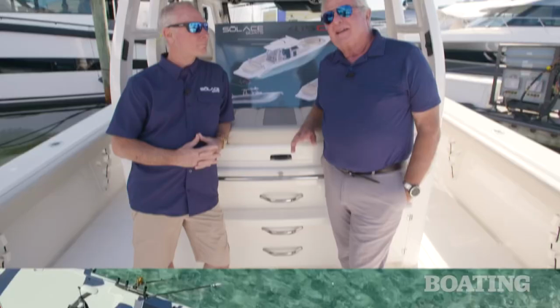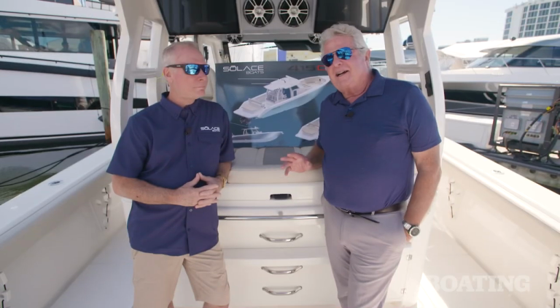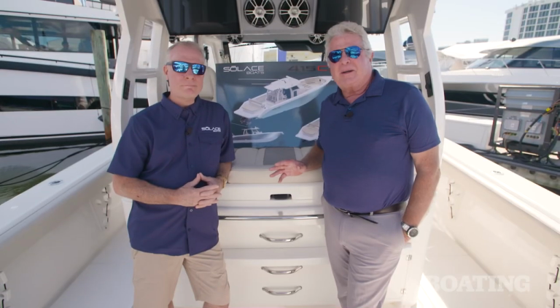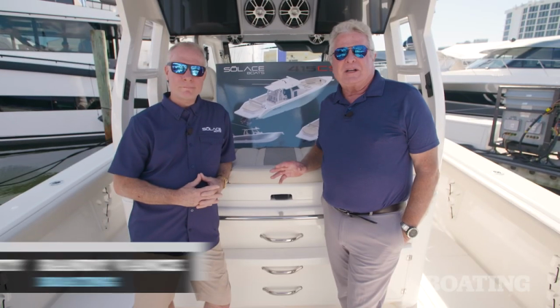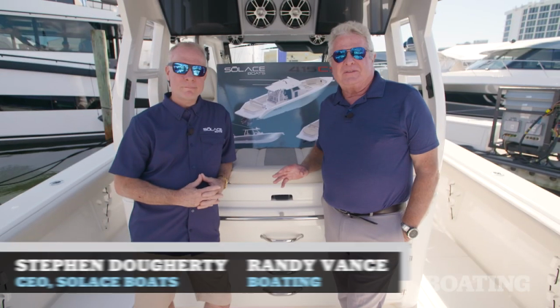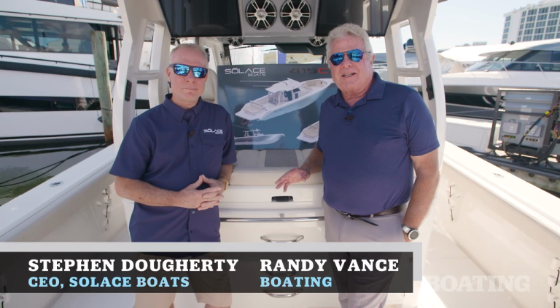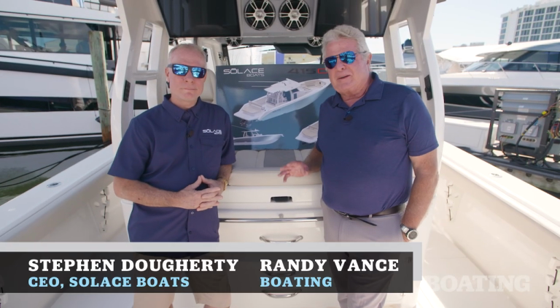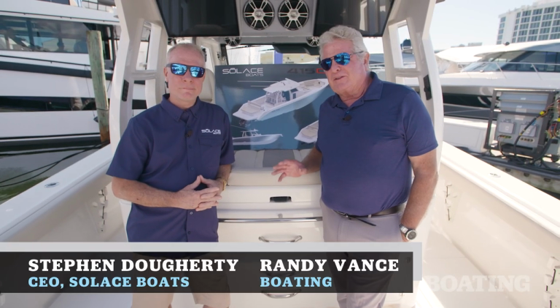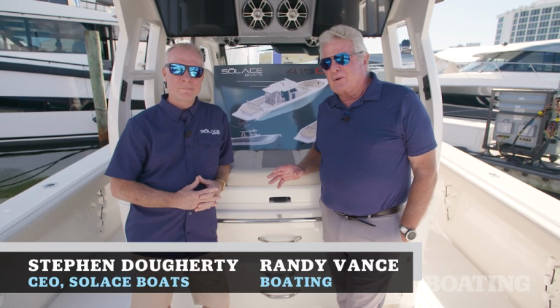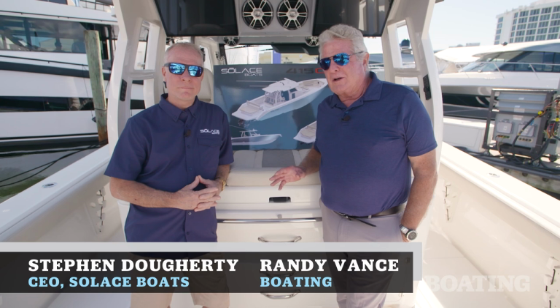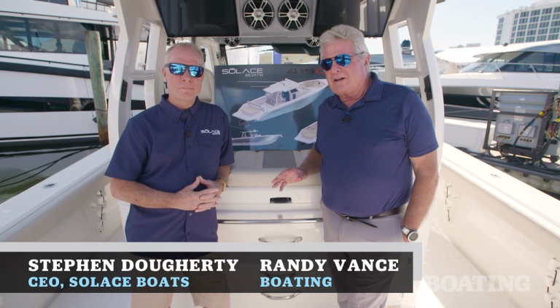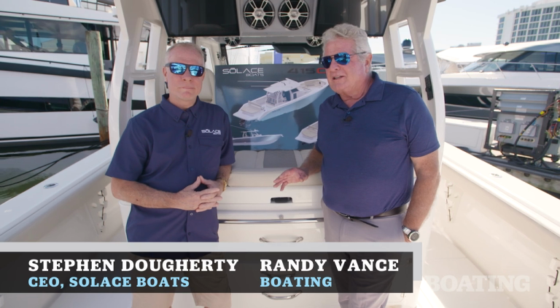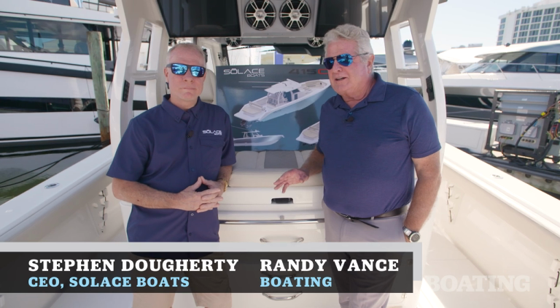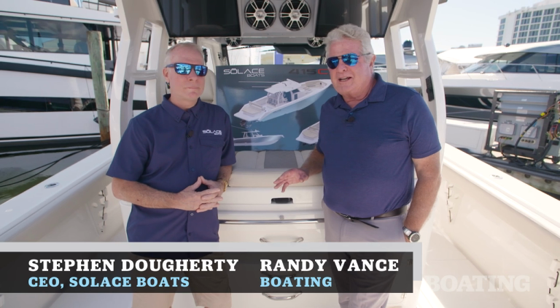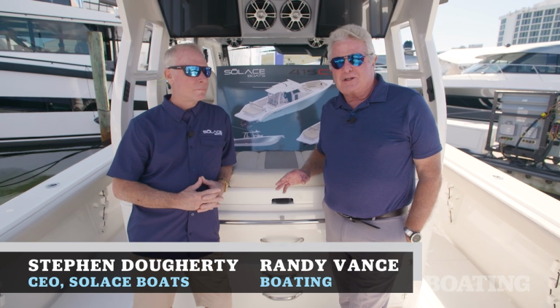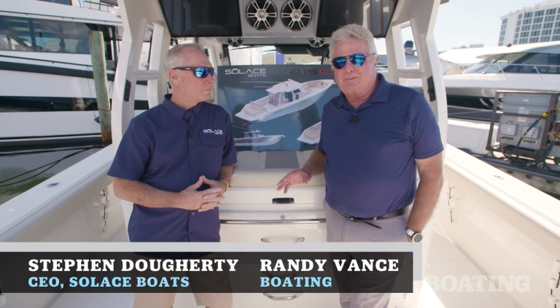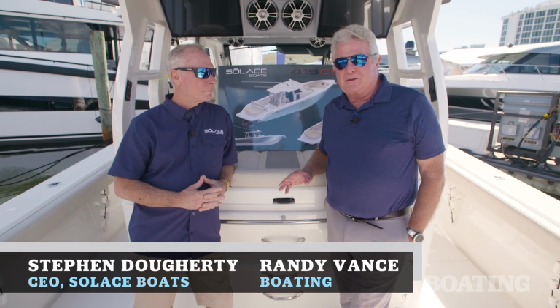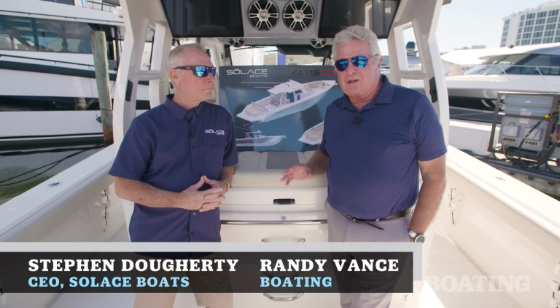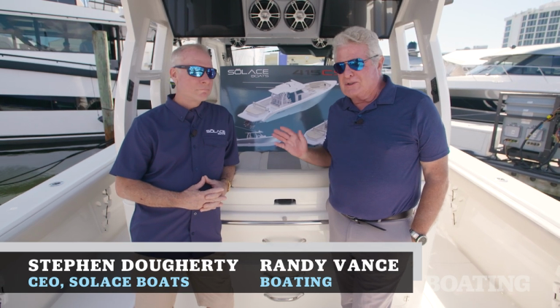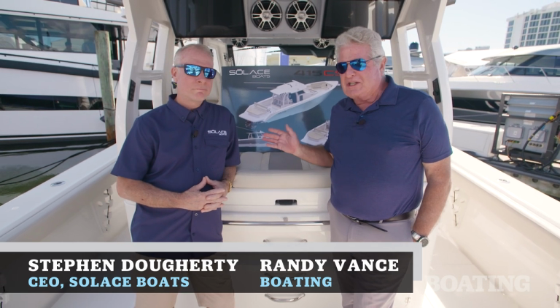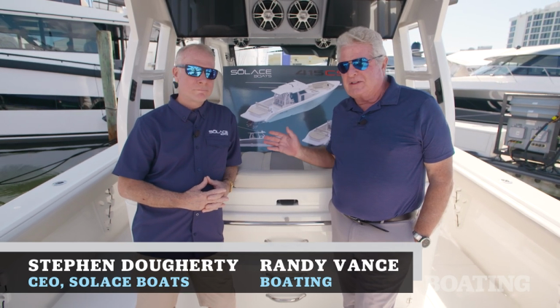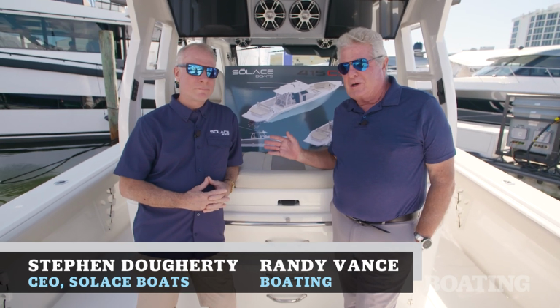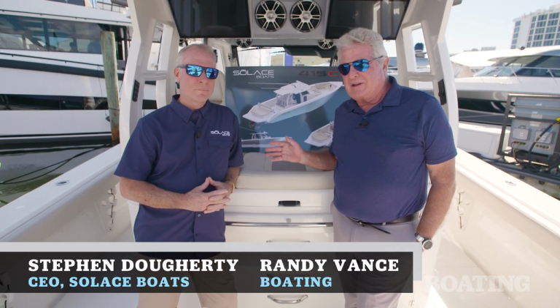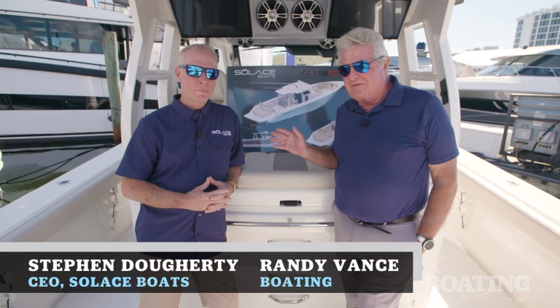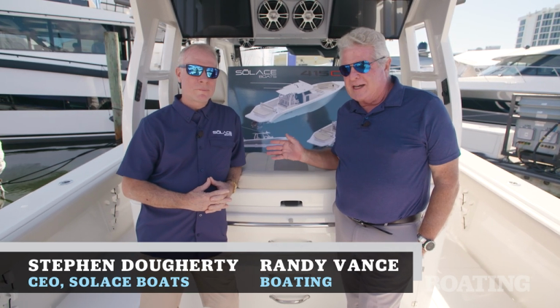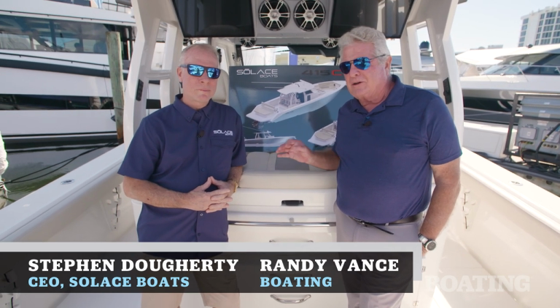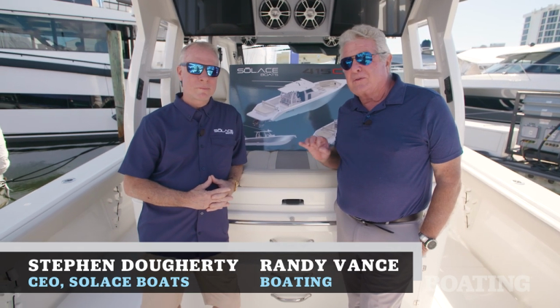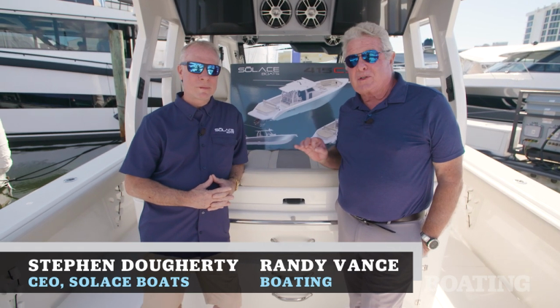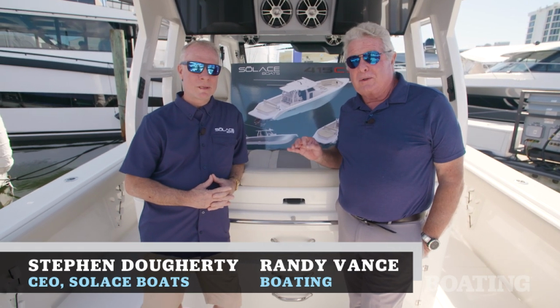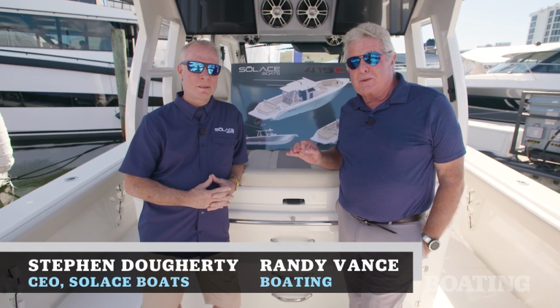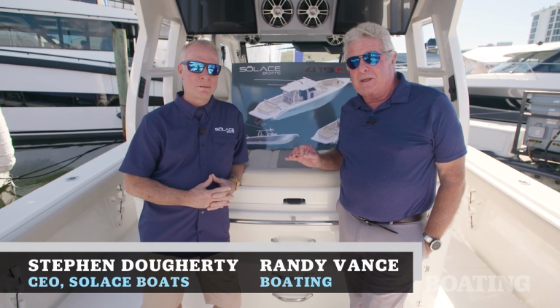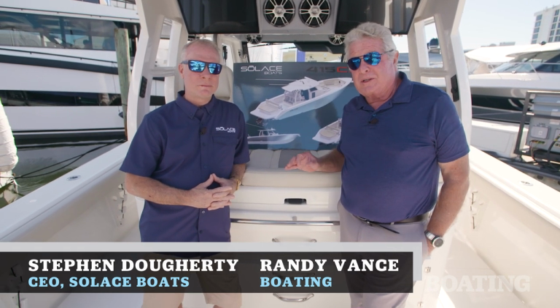Hi, I'm Randy Vance. I'm at the Fort Lauderdale International Boat Show with Stephen Daugherty, the founder of Solus Boats.